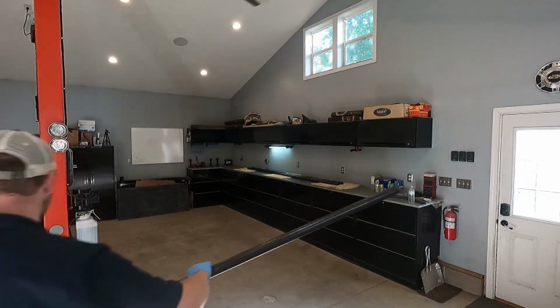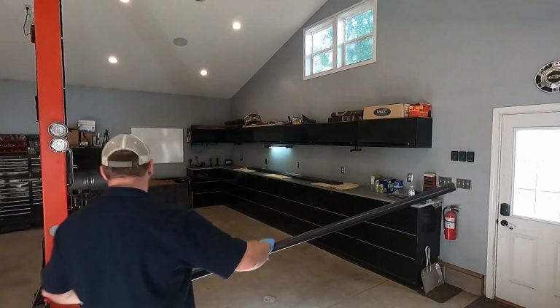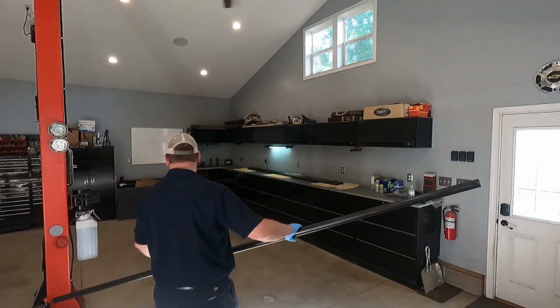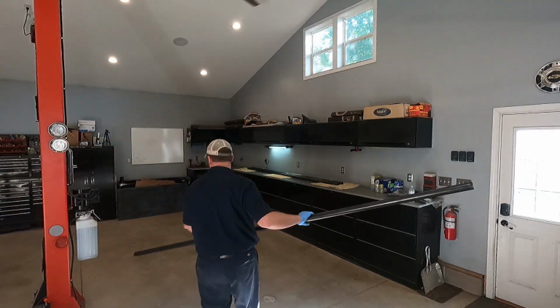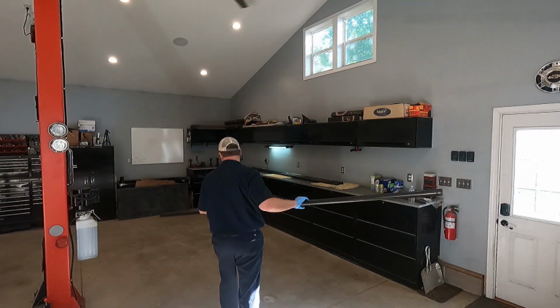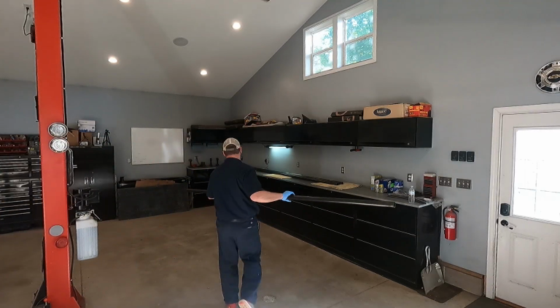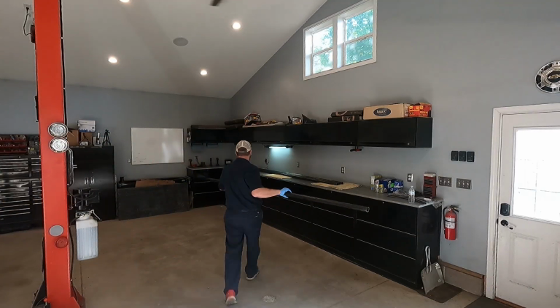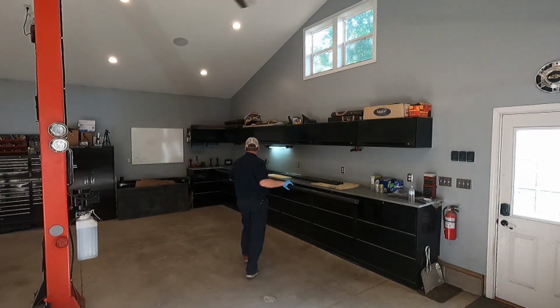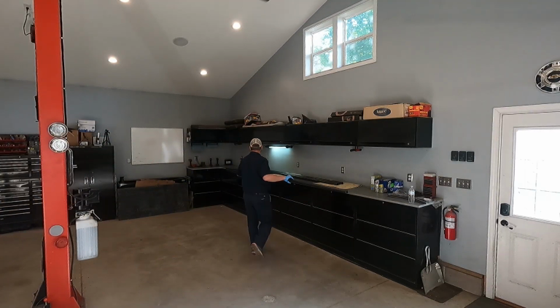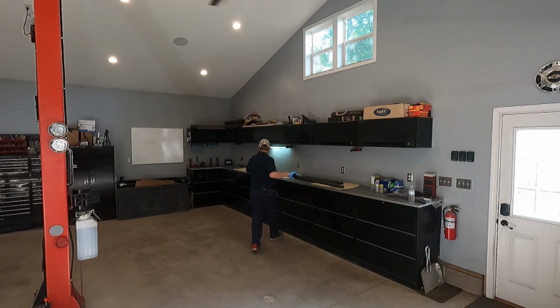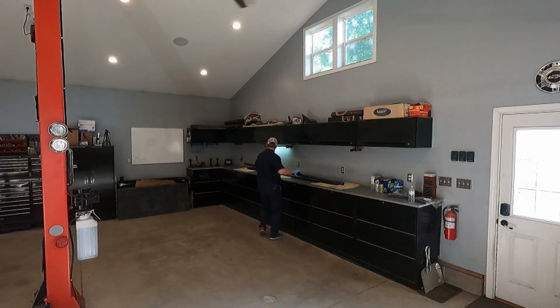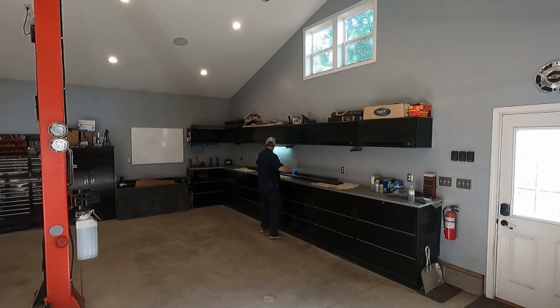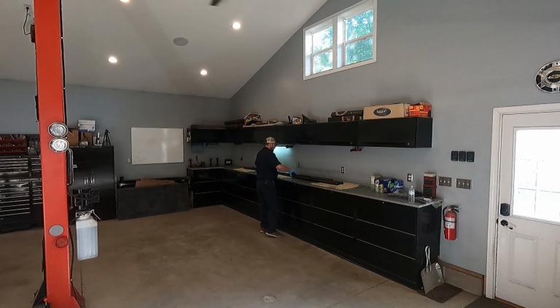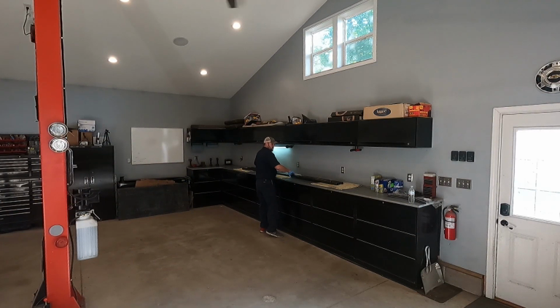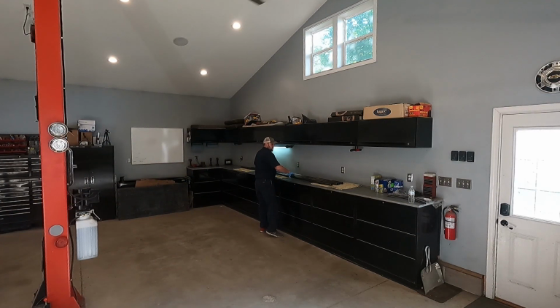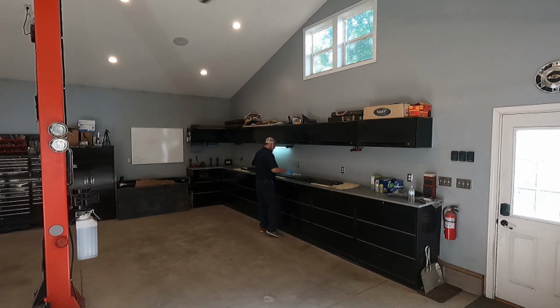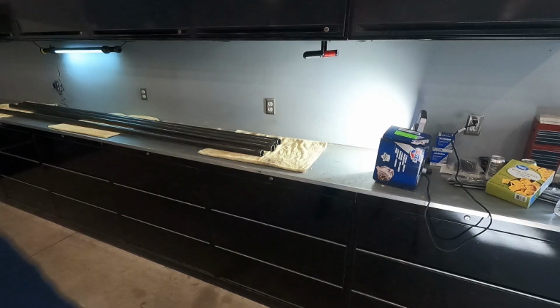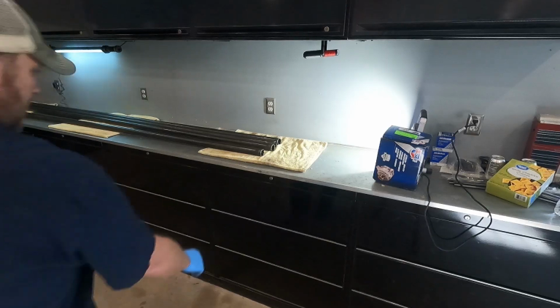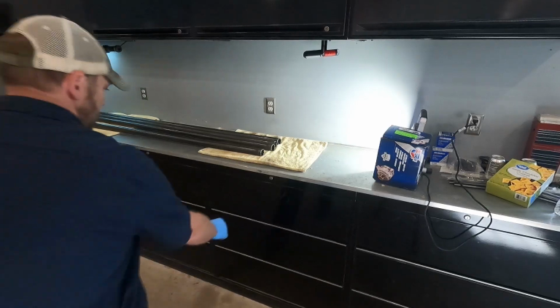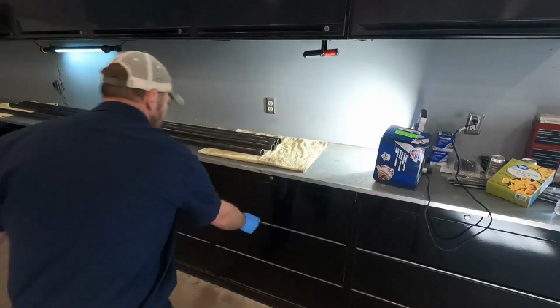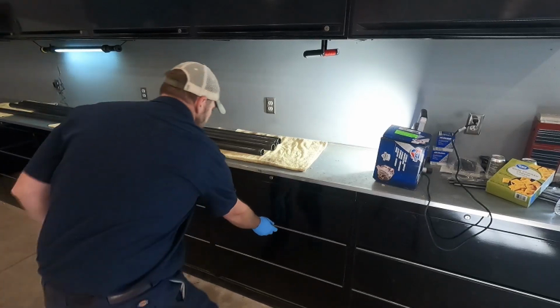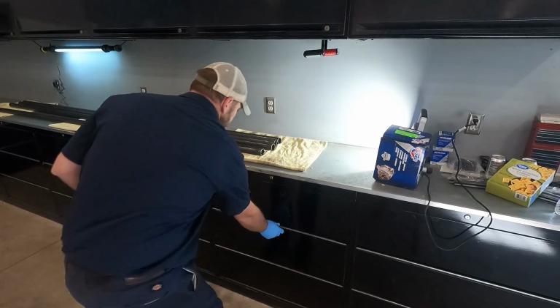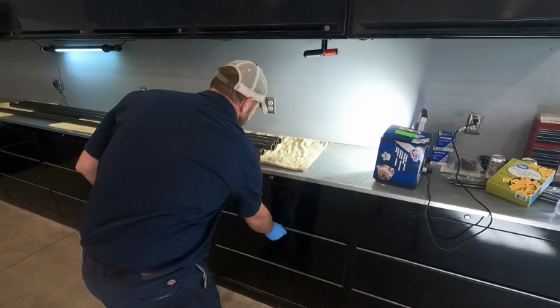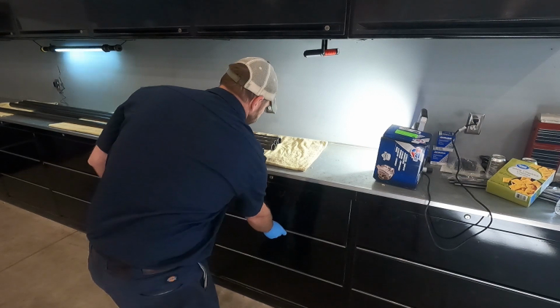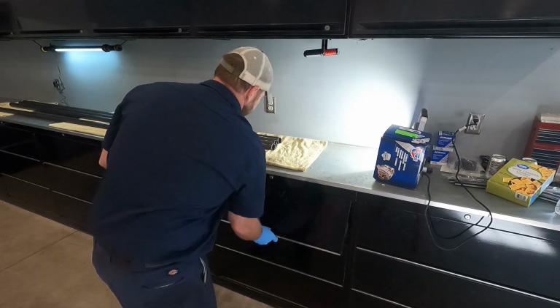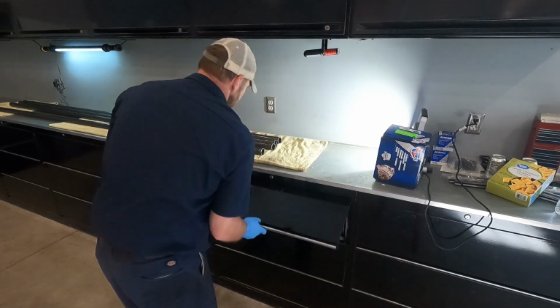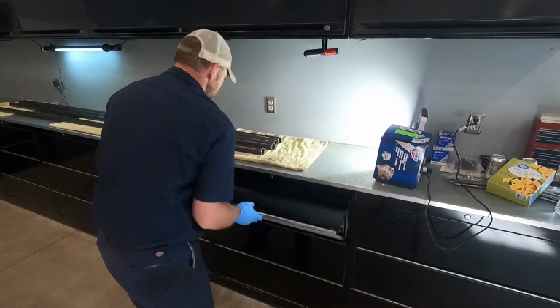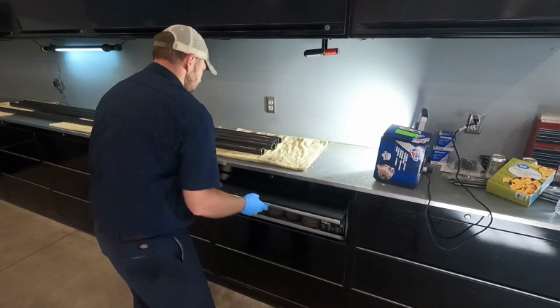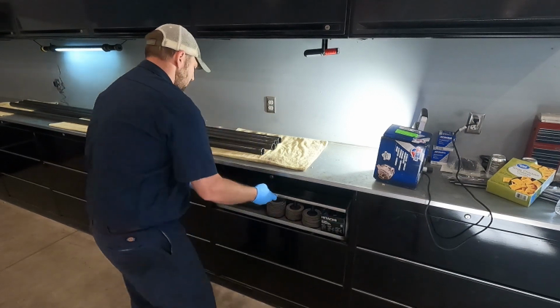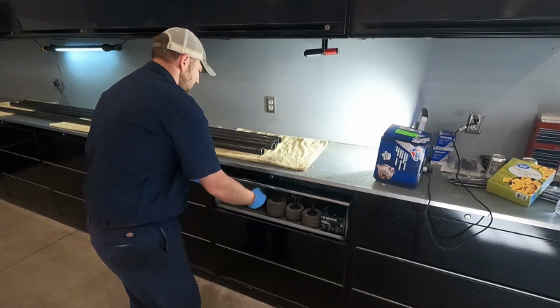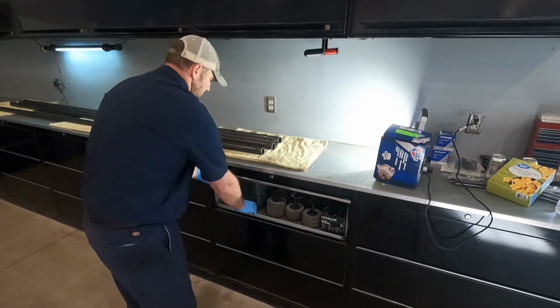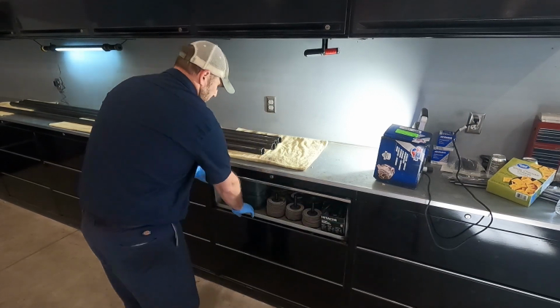I do sell the custom bent tubes, but this video was intended to help others who wish to bend their own.